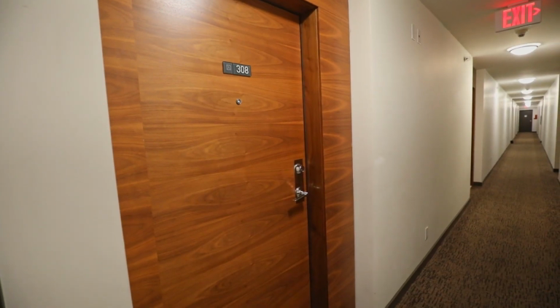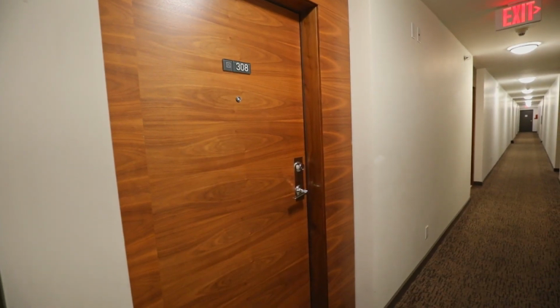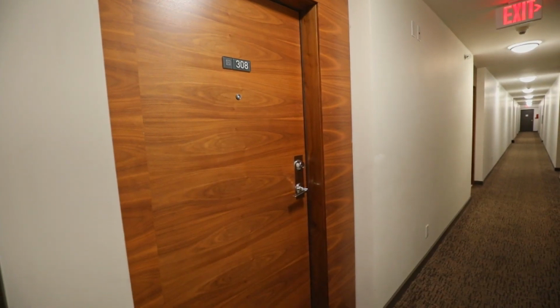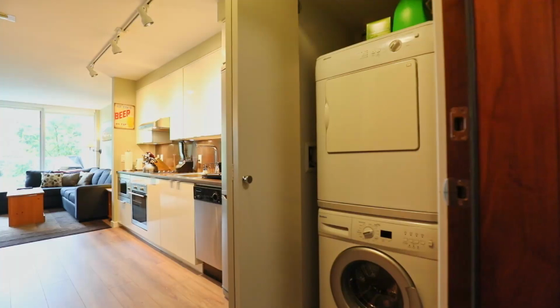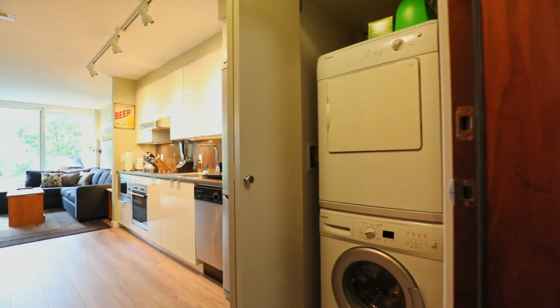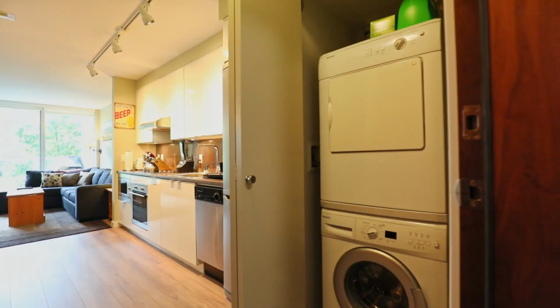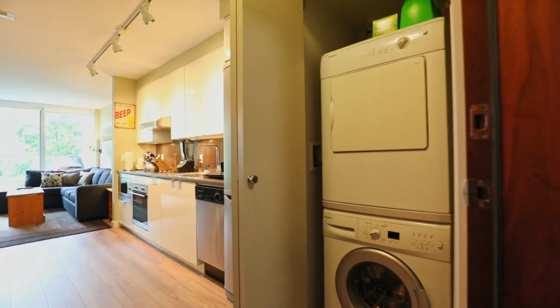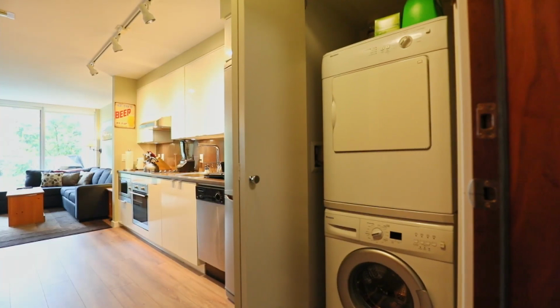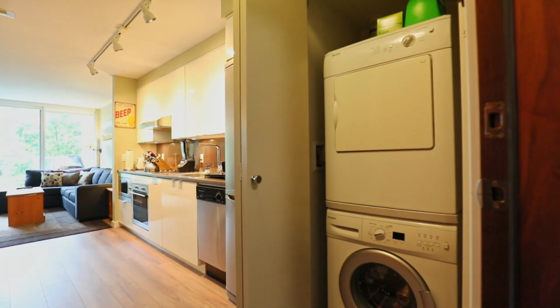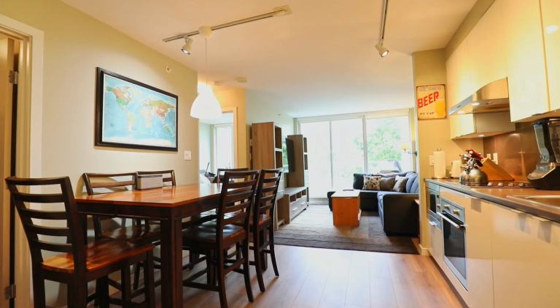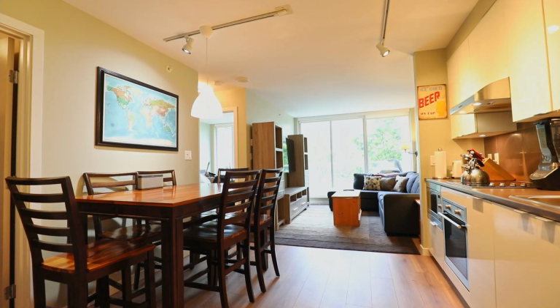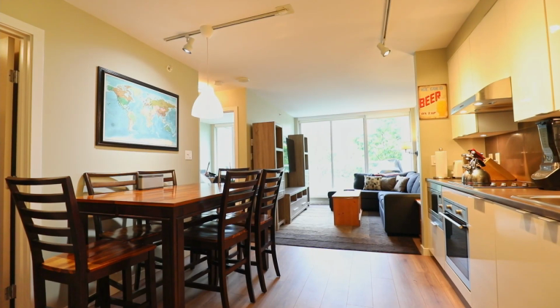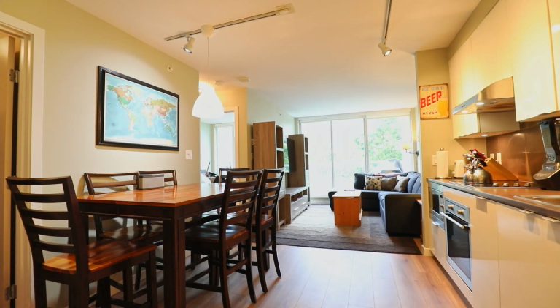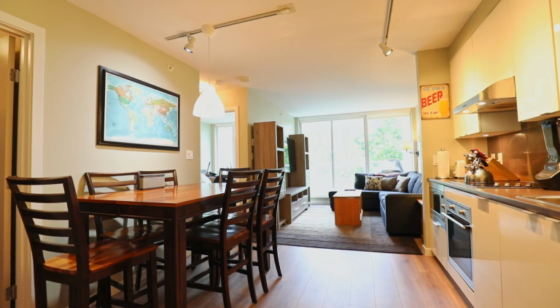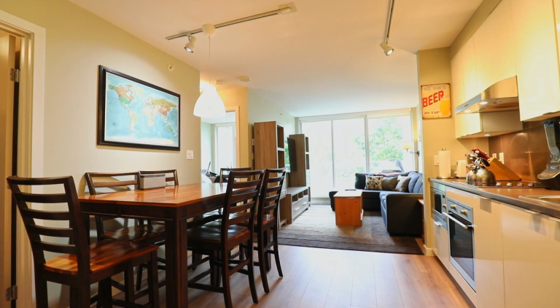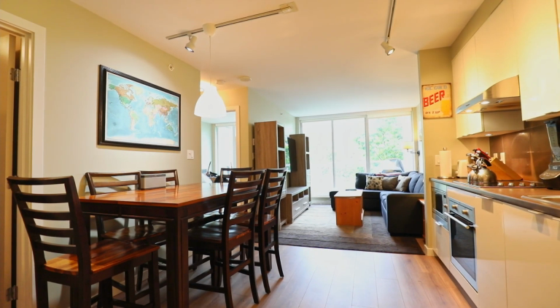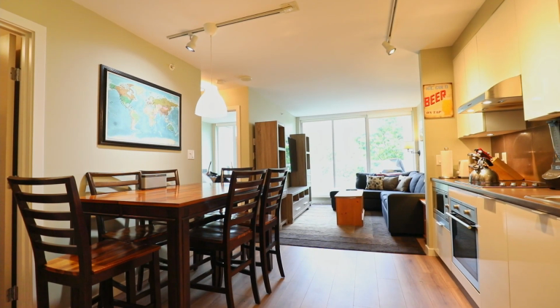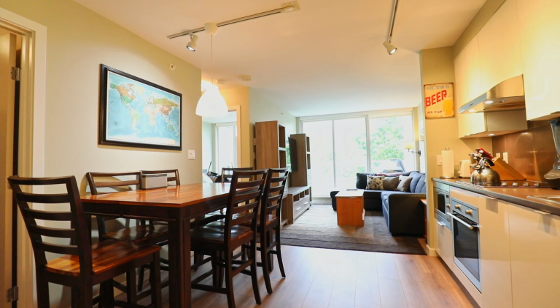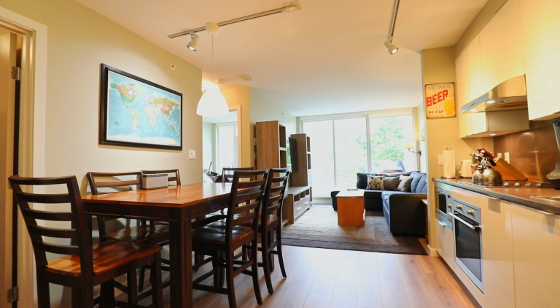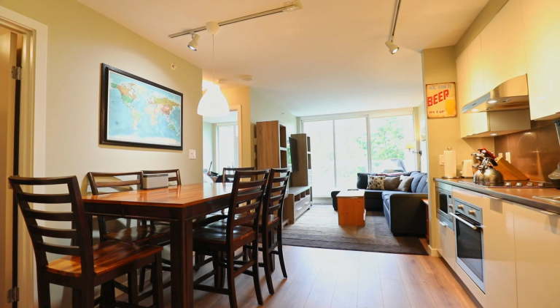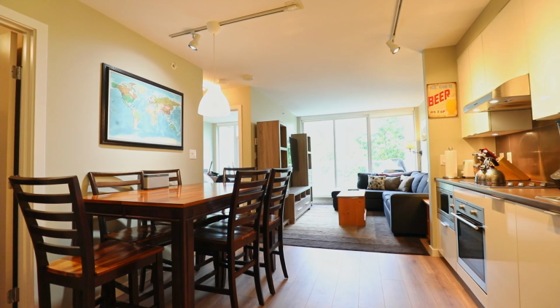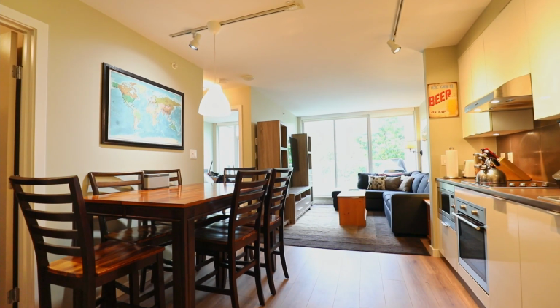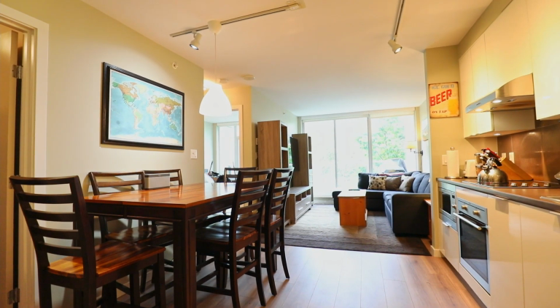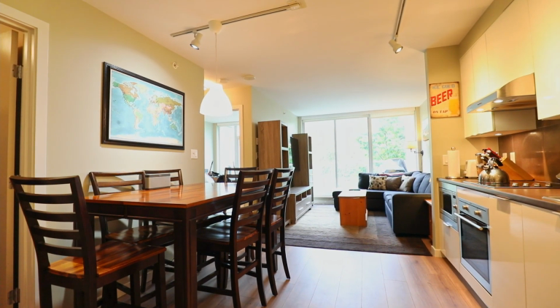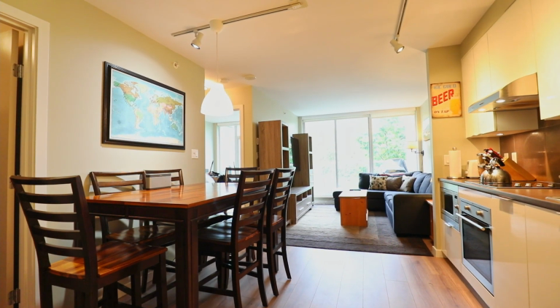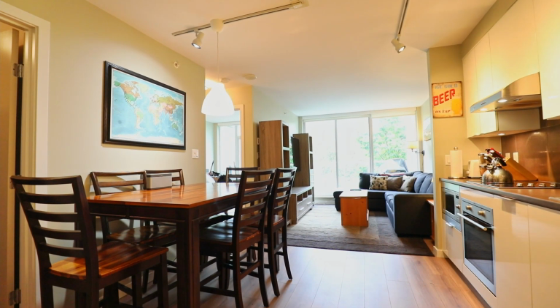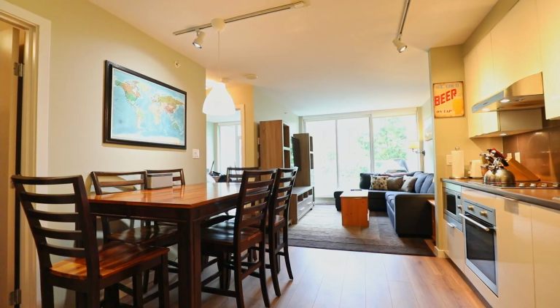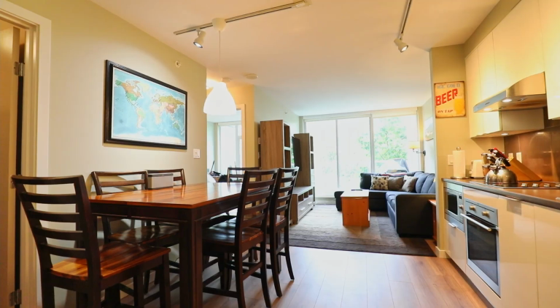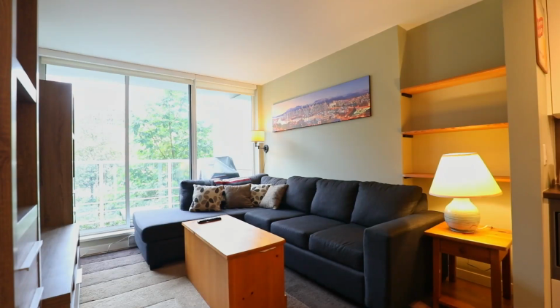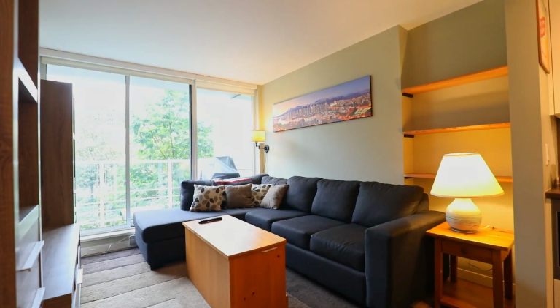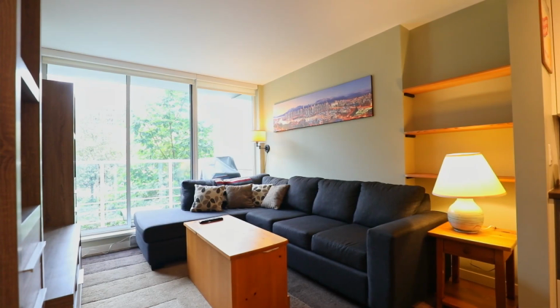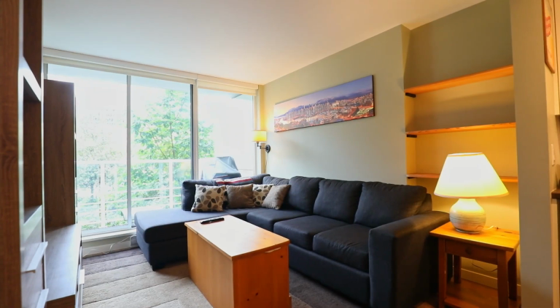As you enter your new home you will be impressed with the open concept layout and how bright and functional the space is to enjoy the best of West Coast living.